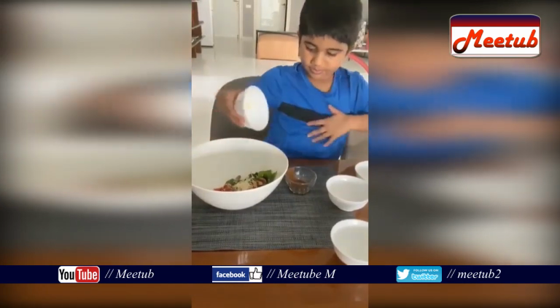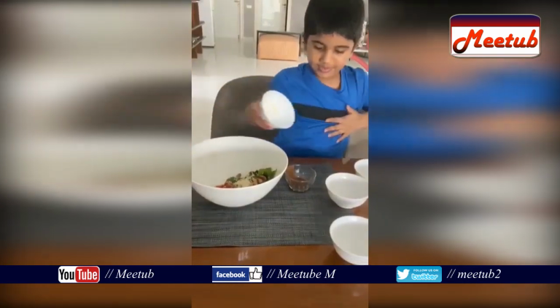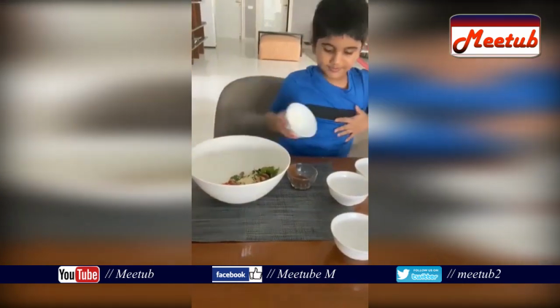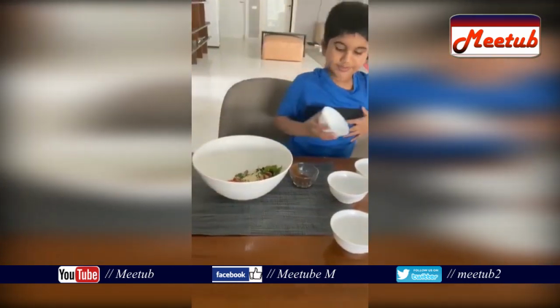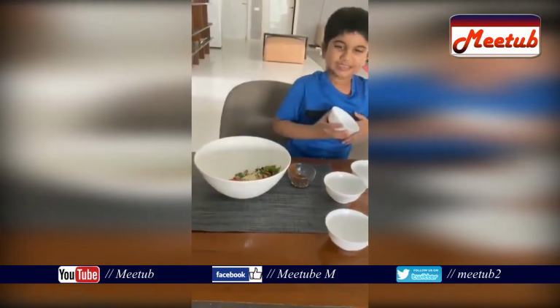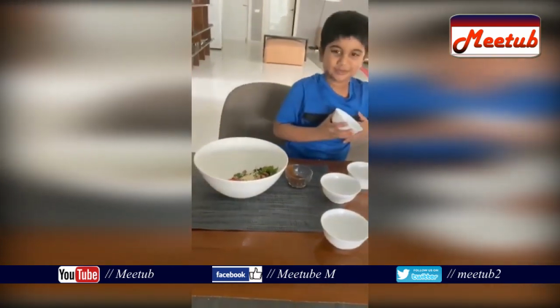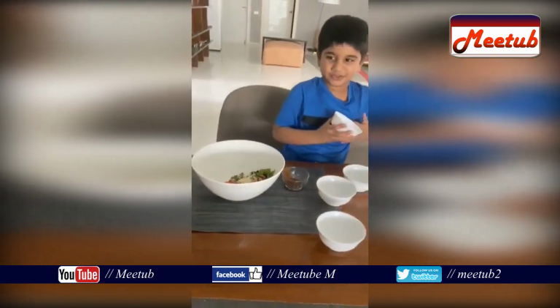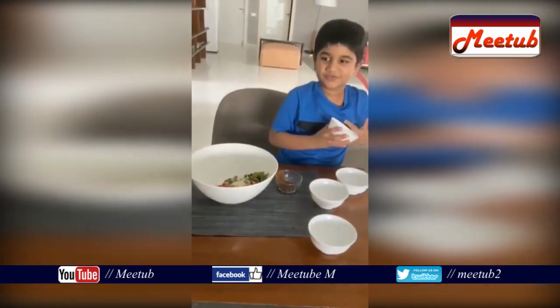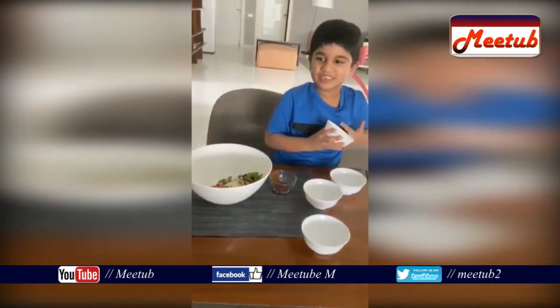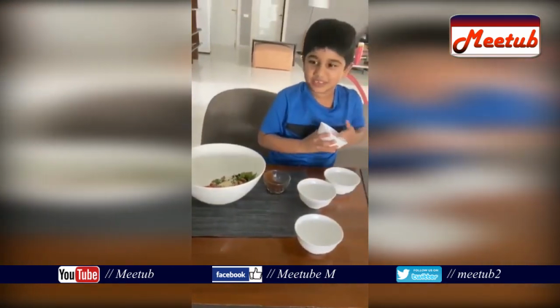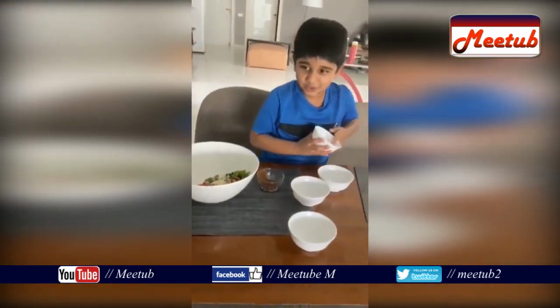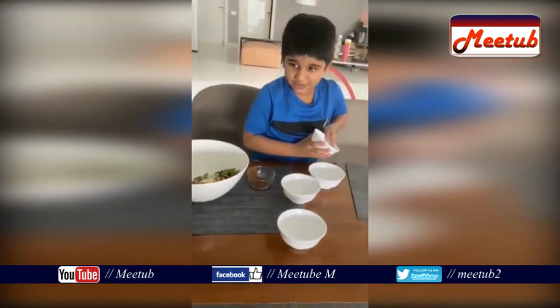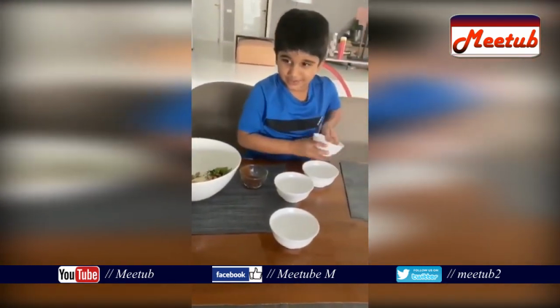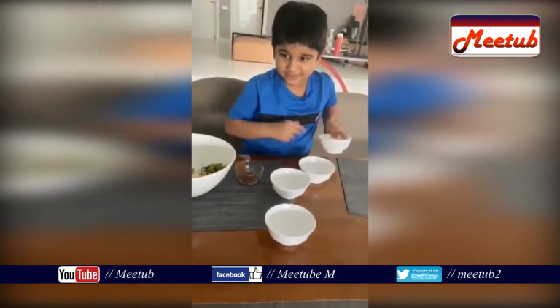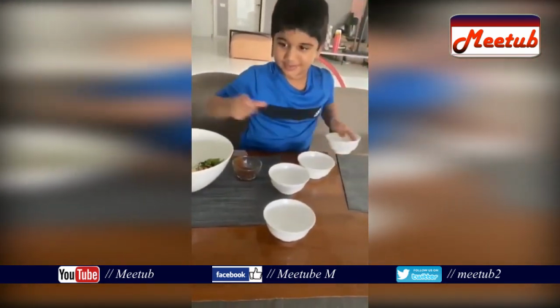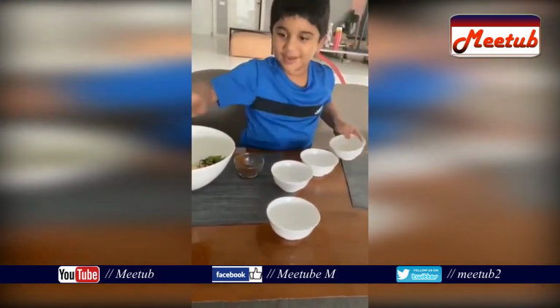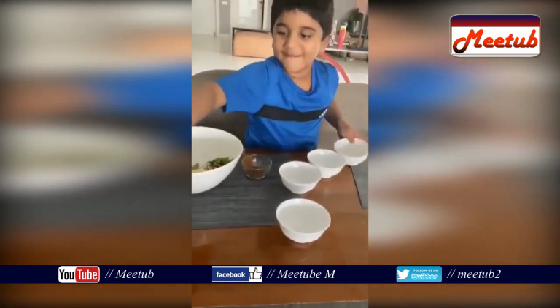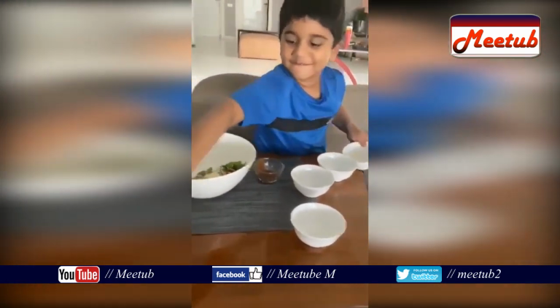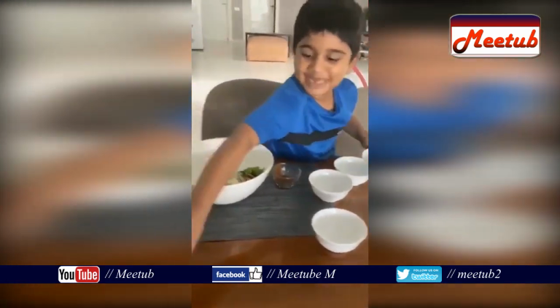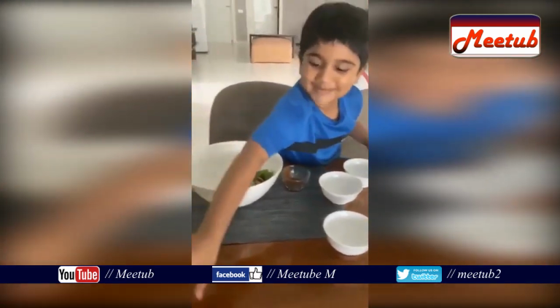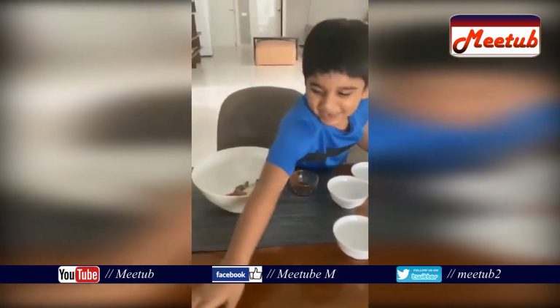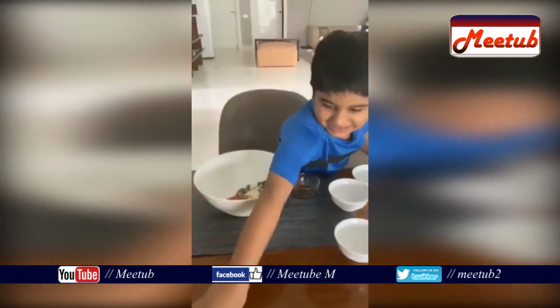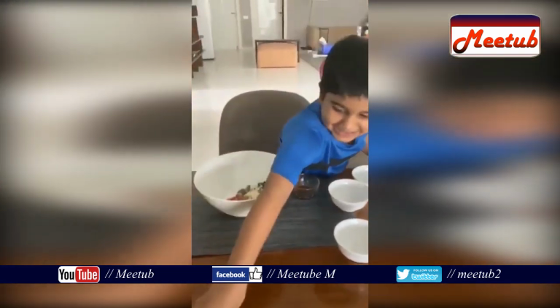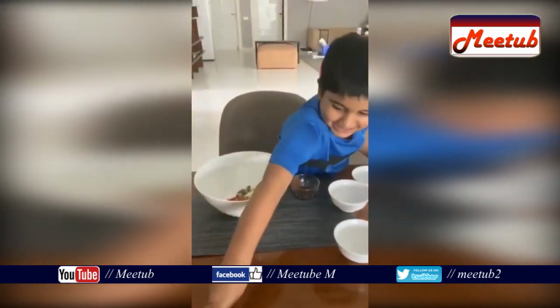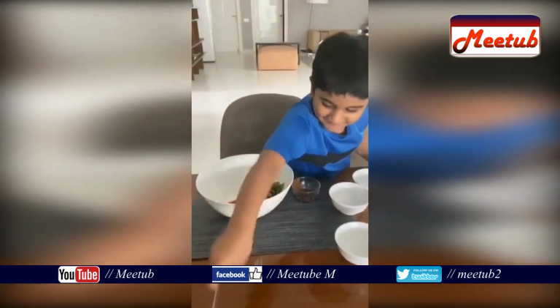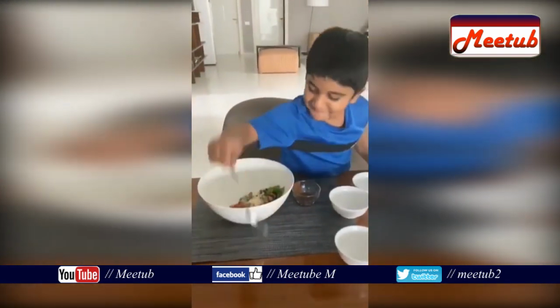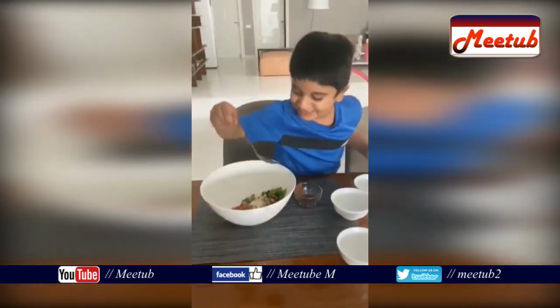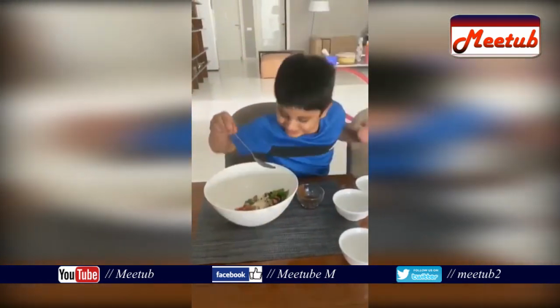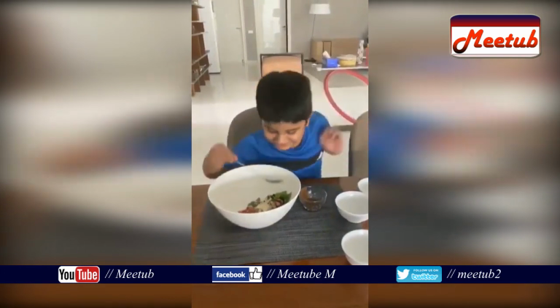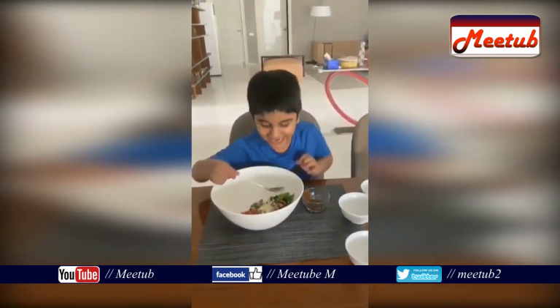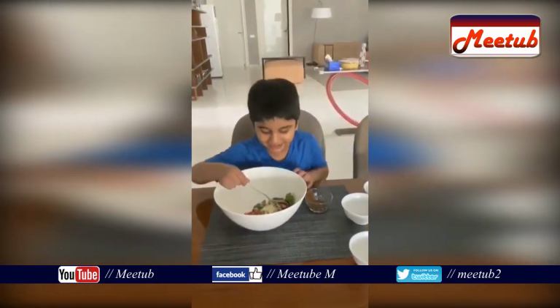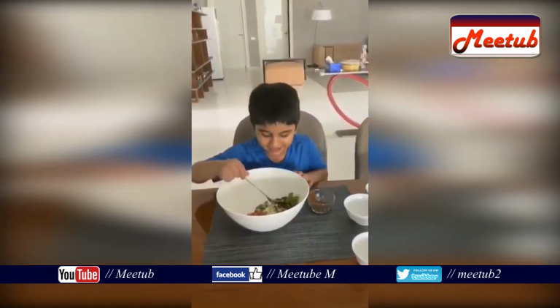Next, what we should do is we must mix the salad.